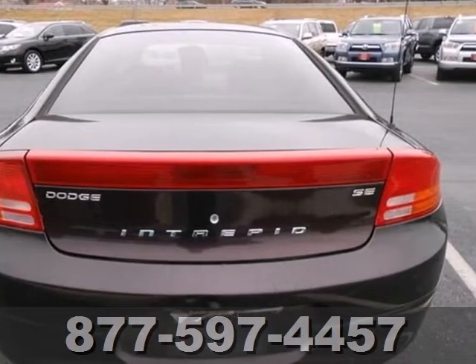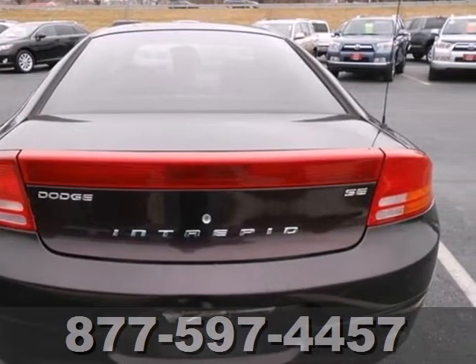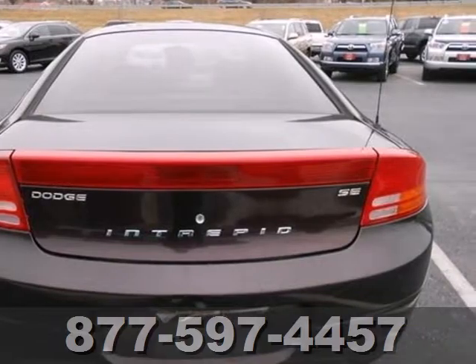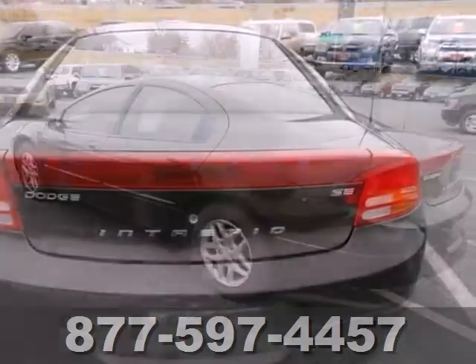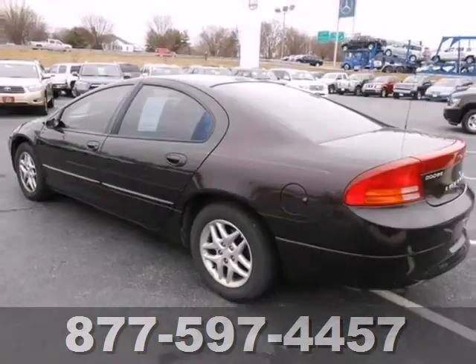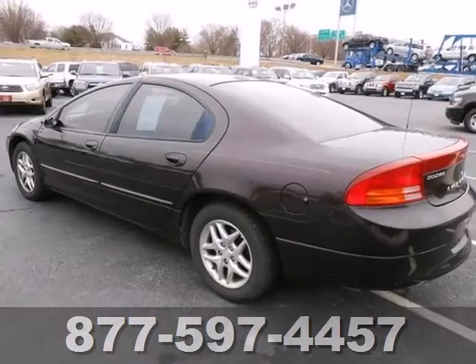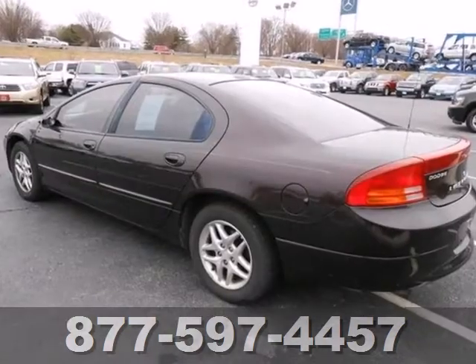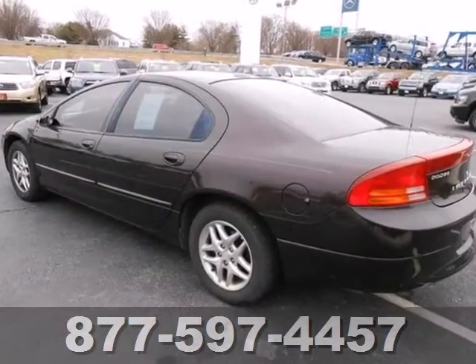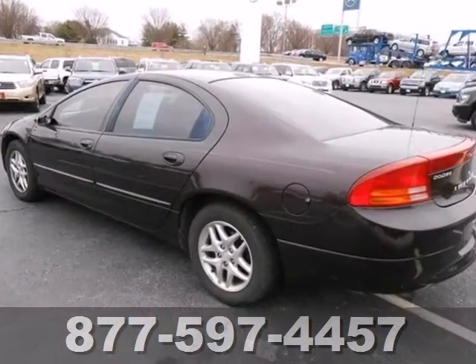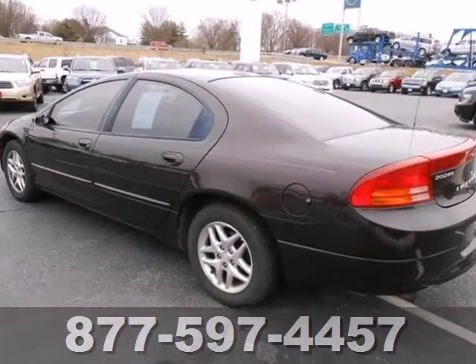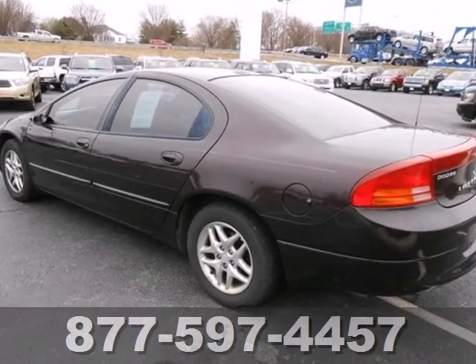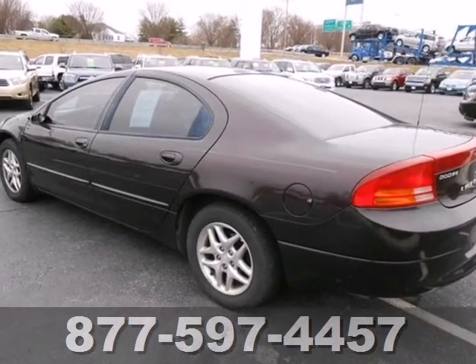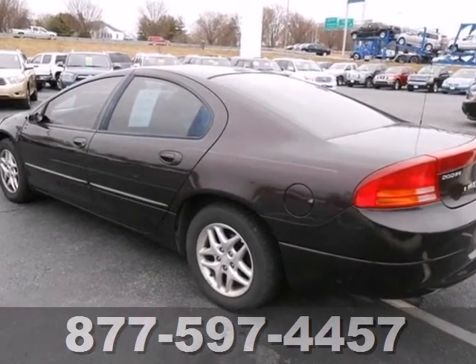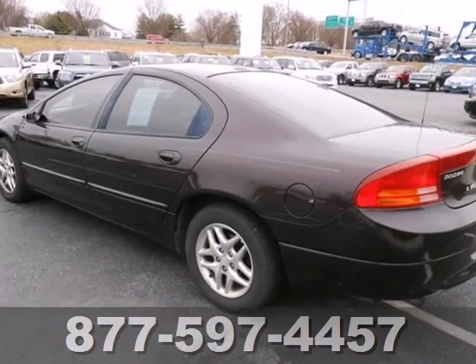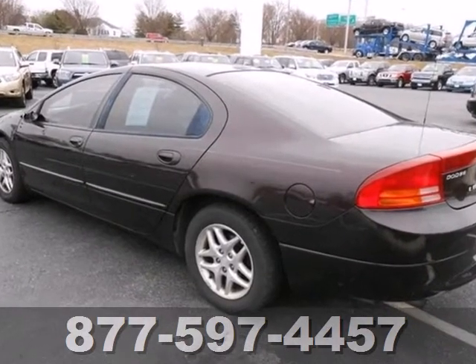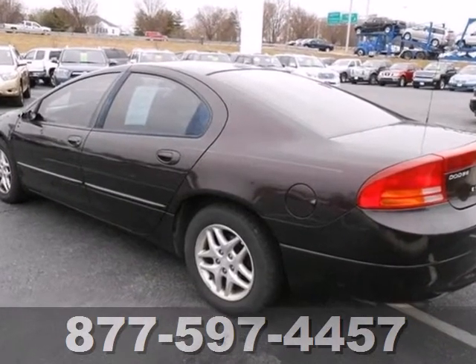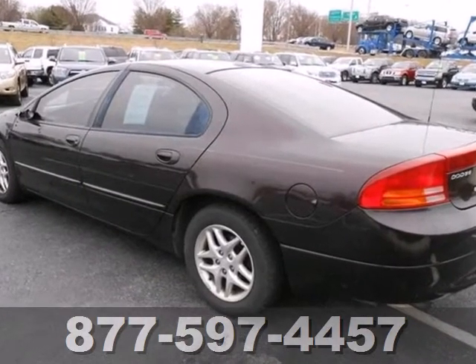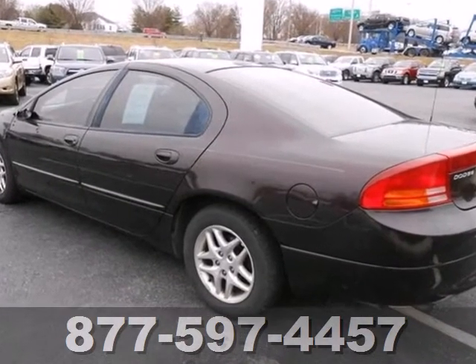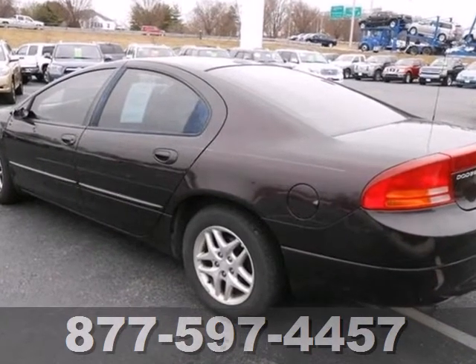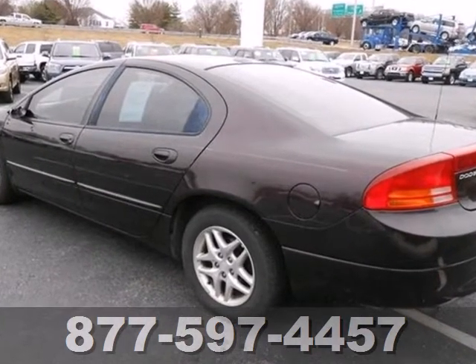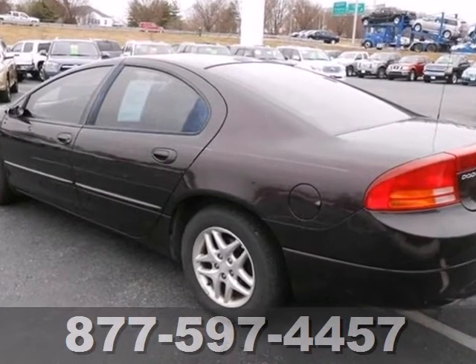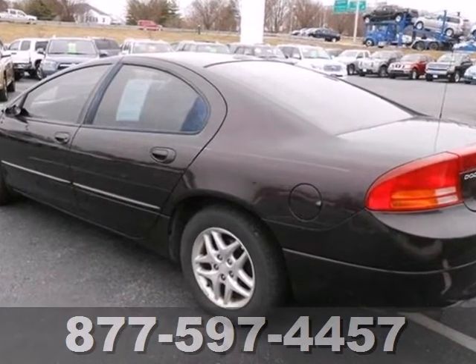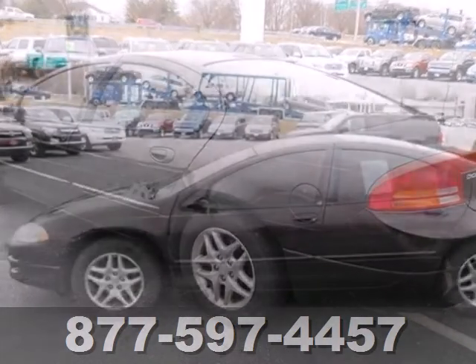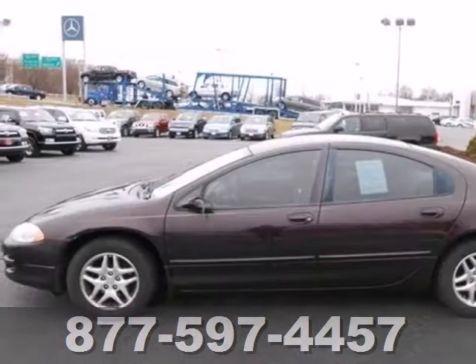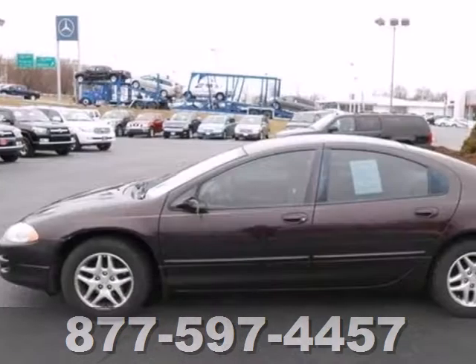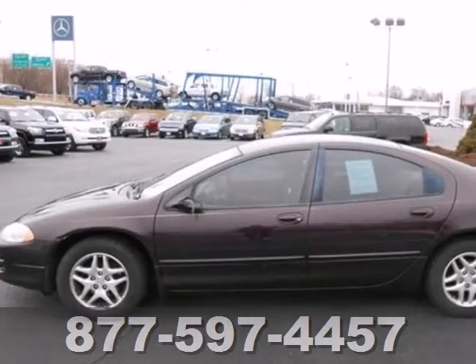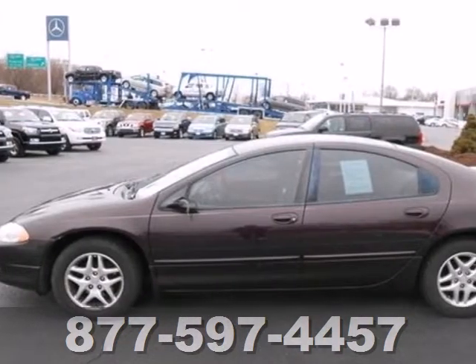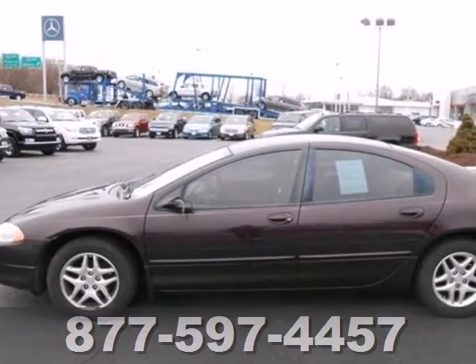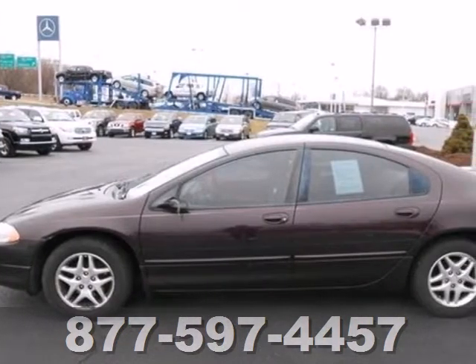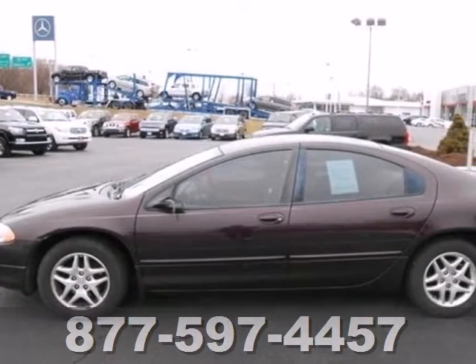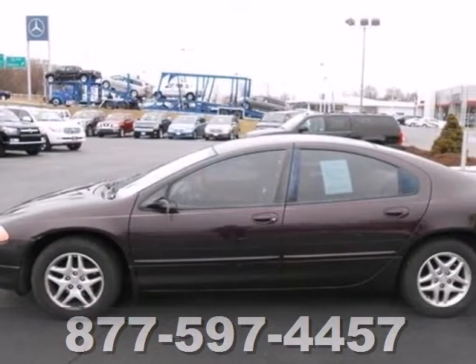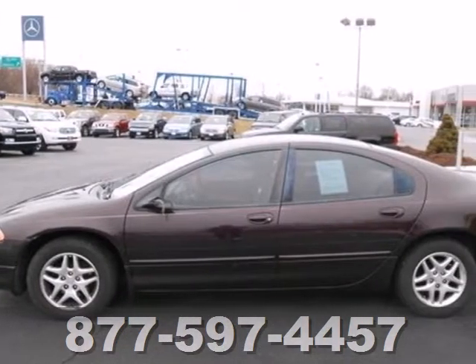Performance, style, safety — the hallmarks of the sensational Dodge Intrepid.